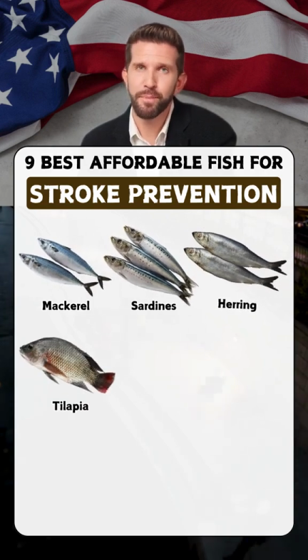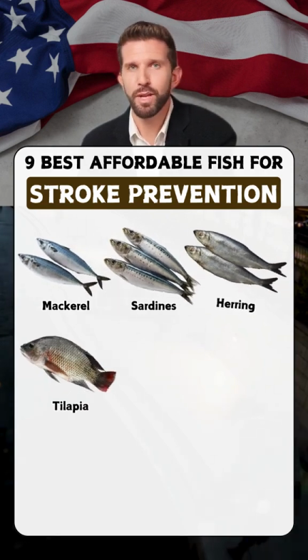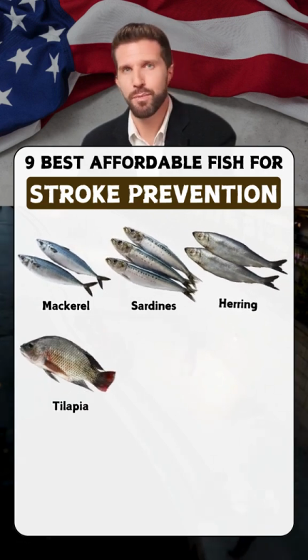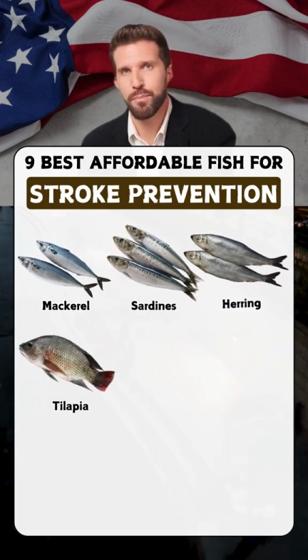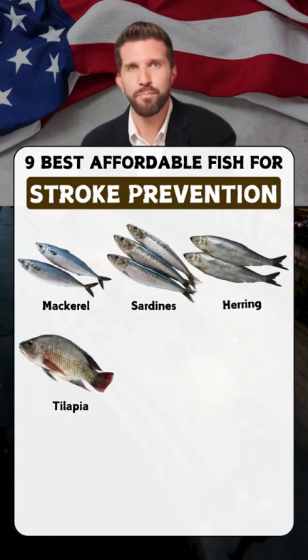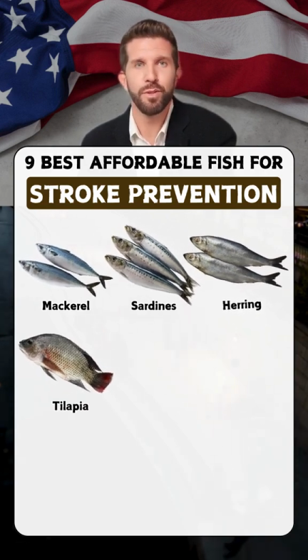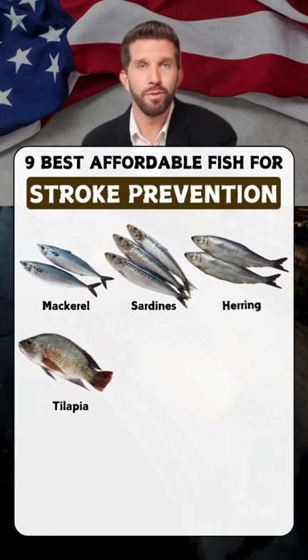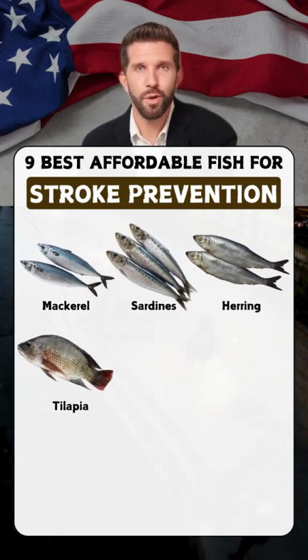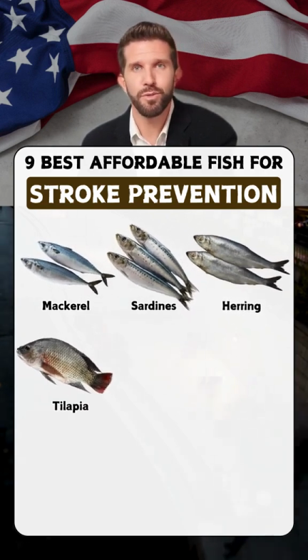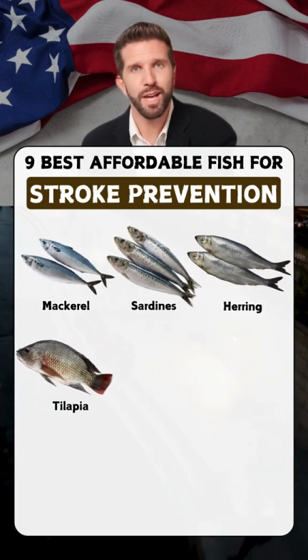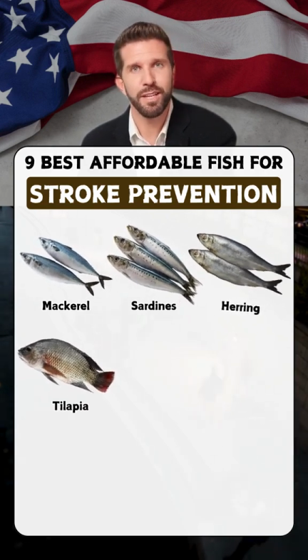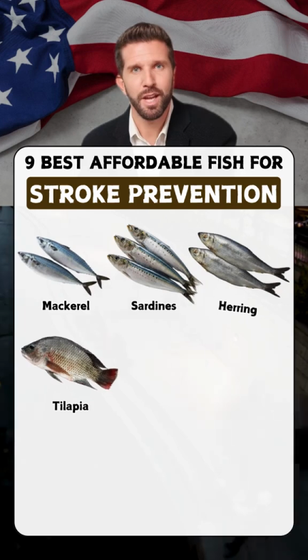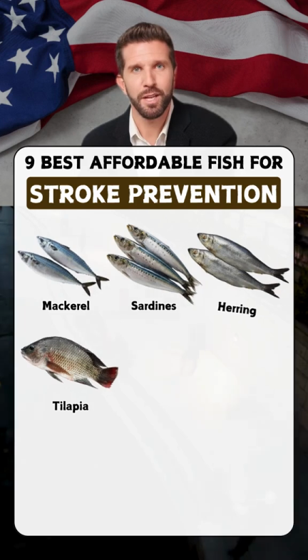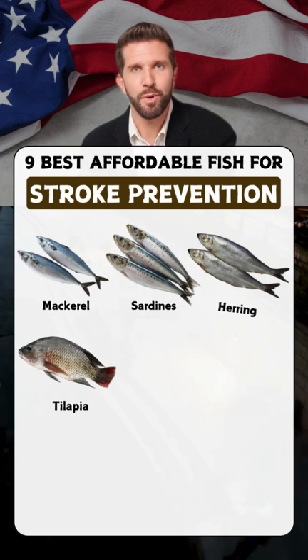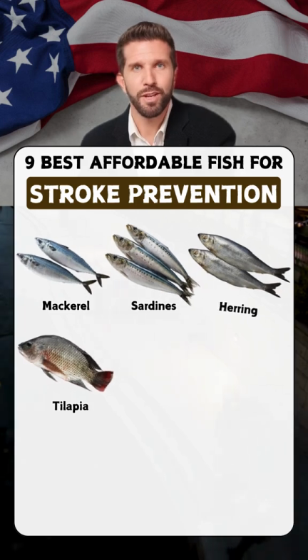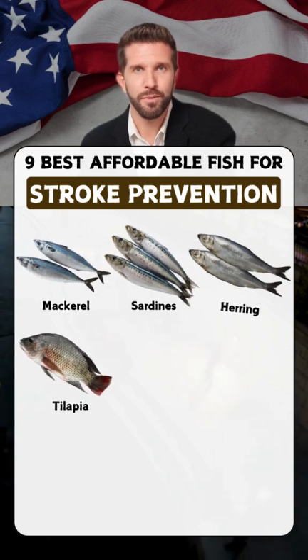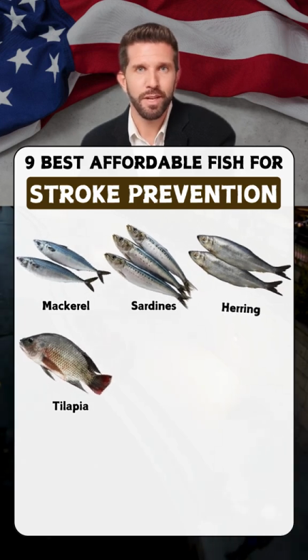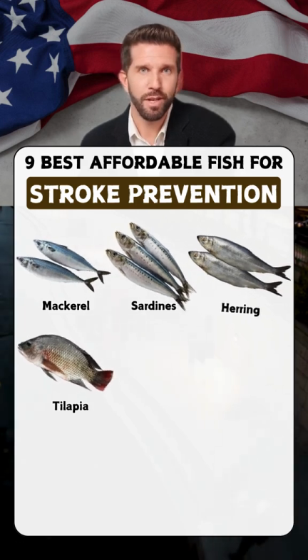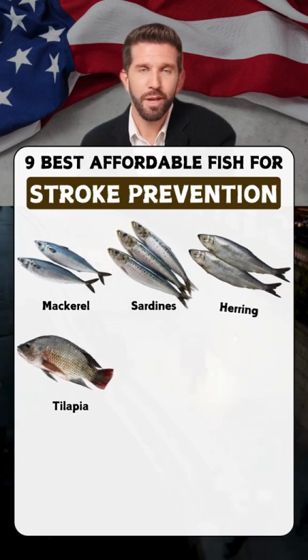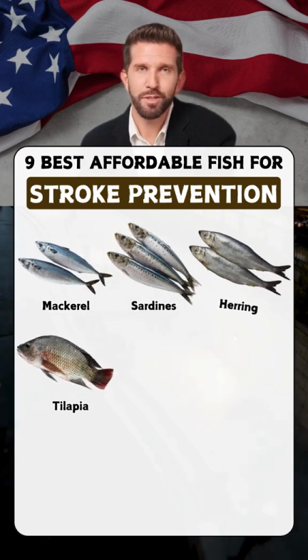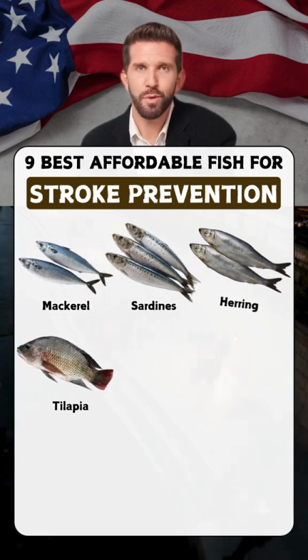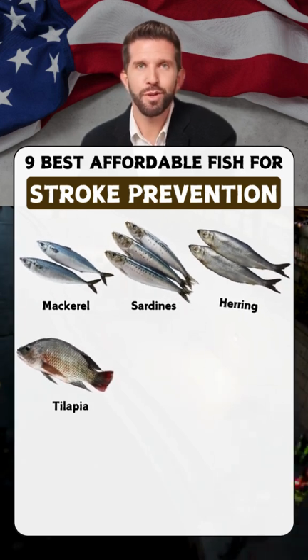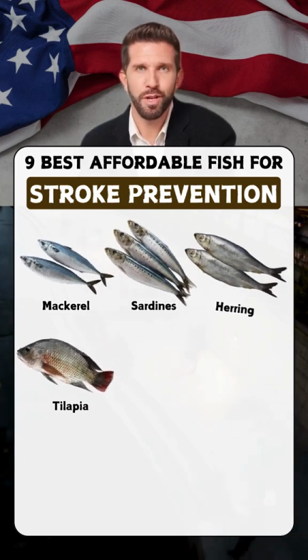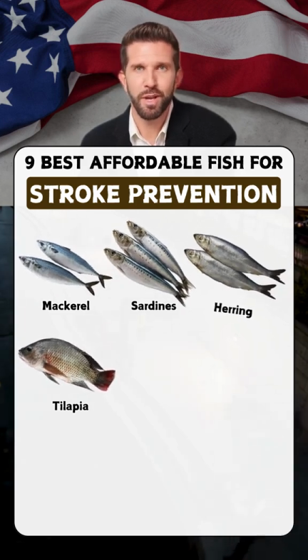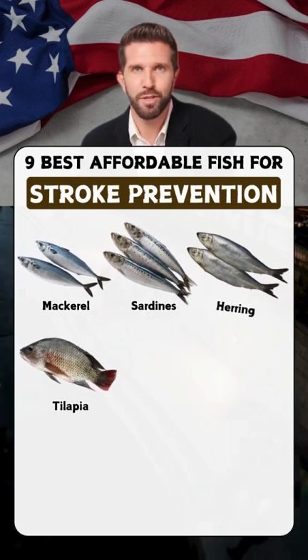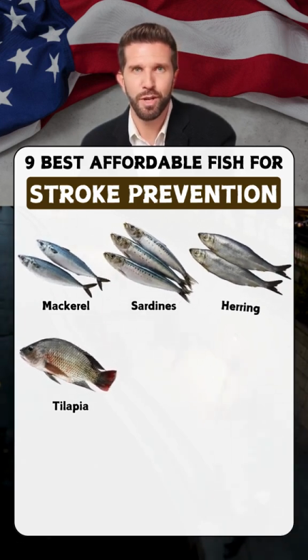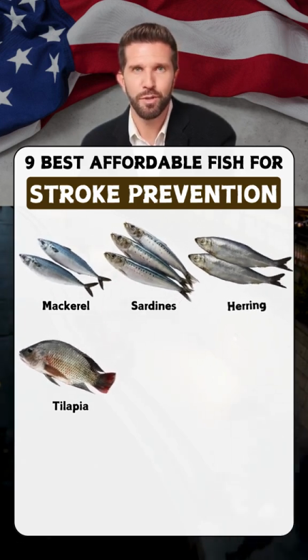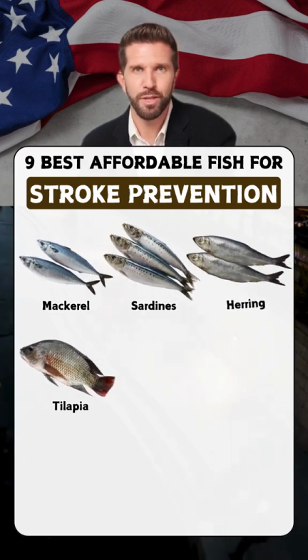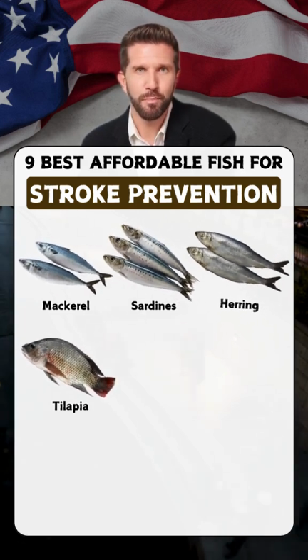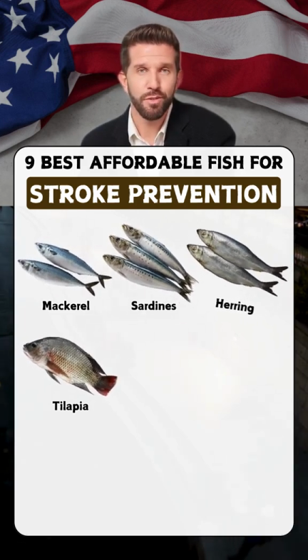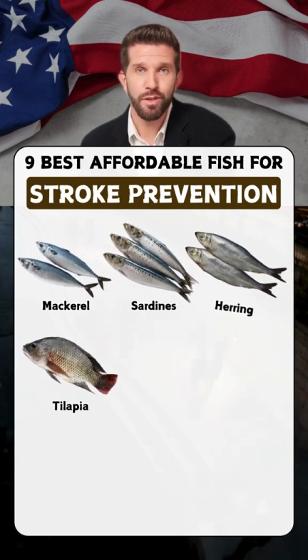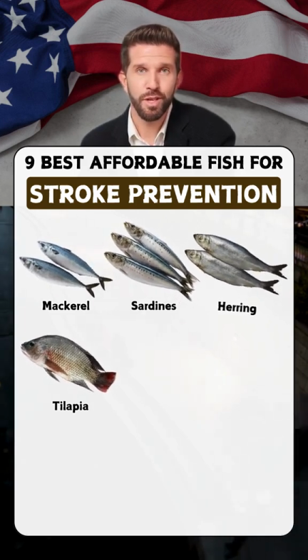Tilapia: low in fat and high in protein, tilapia supports cardiovascular health and improves circulation.